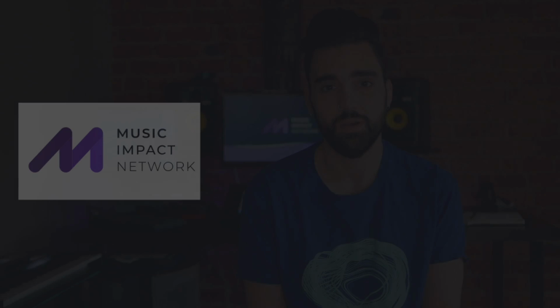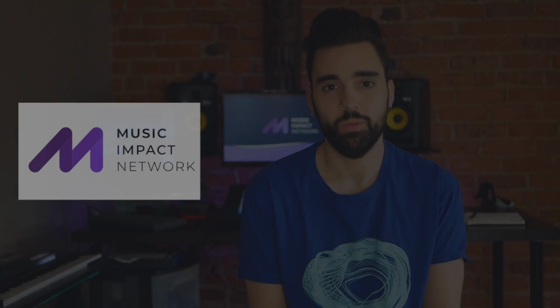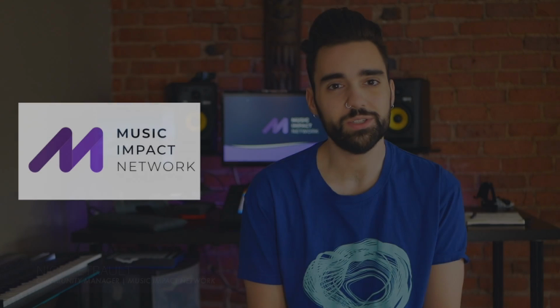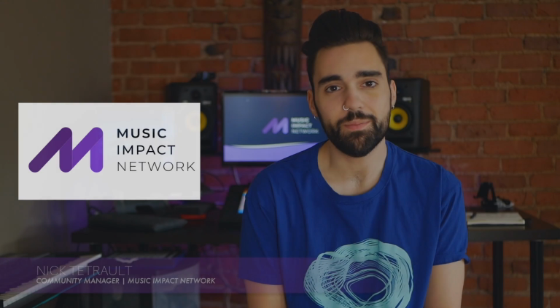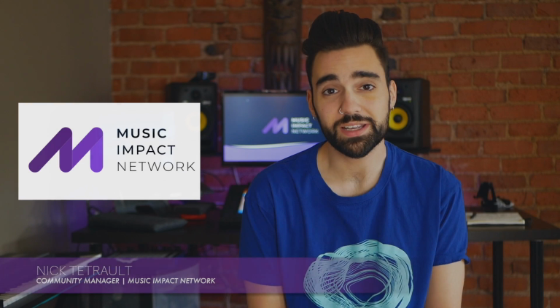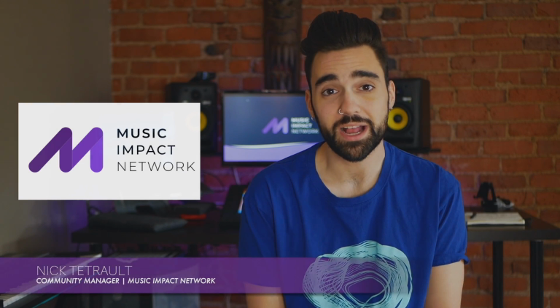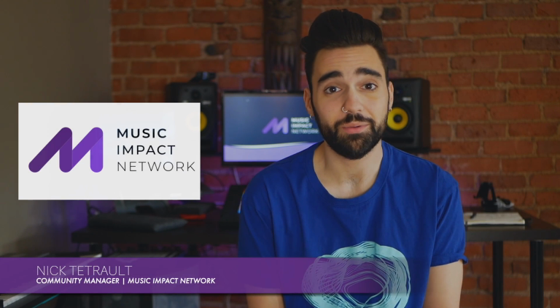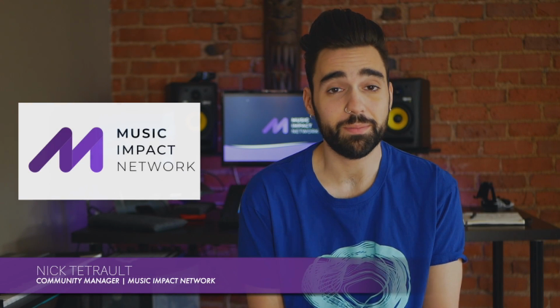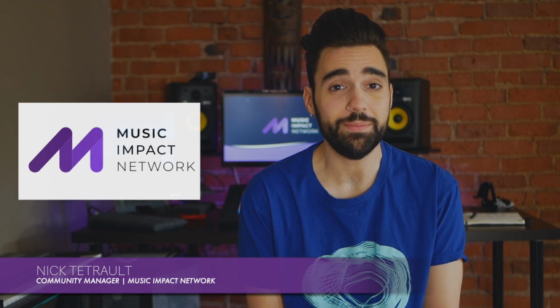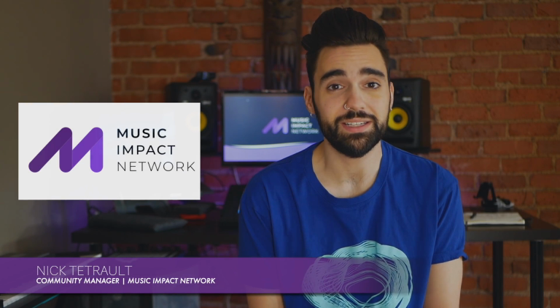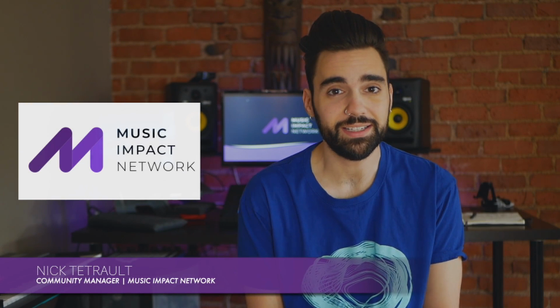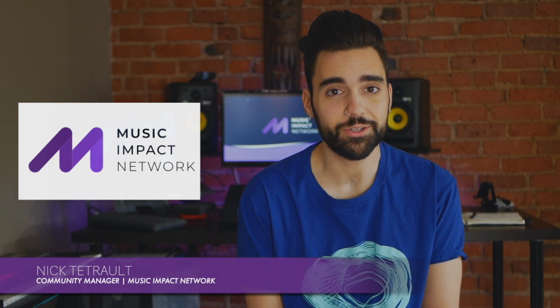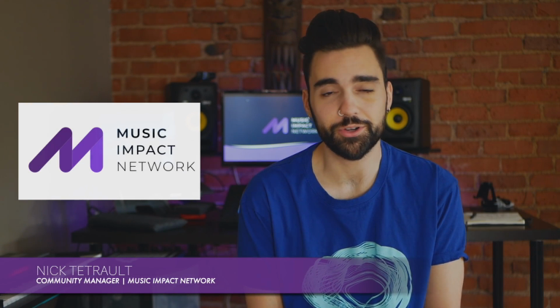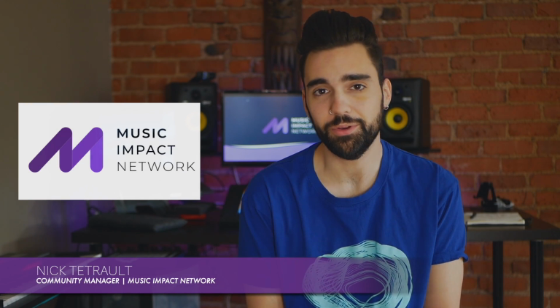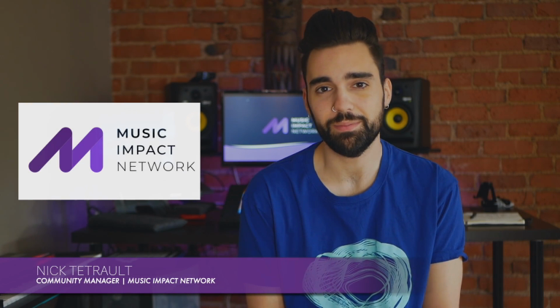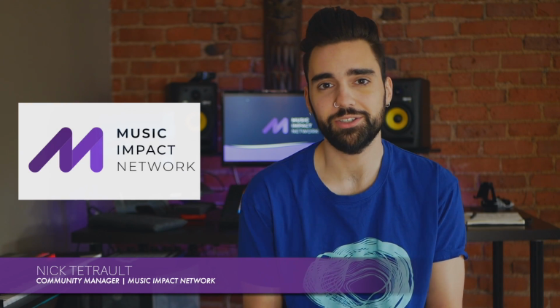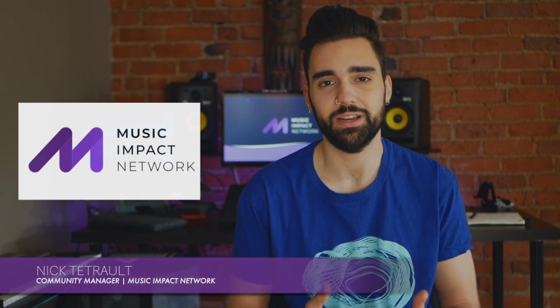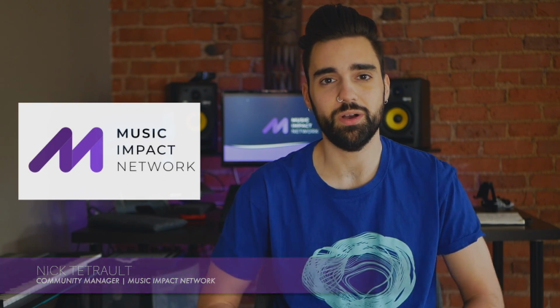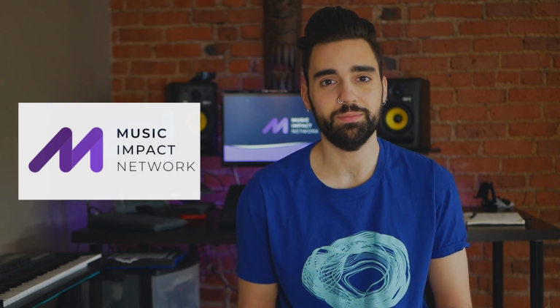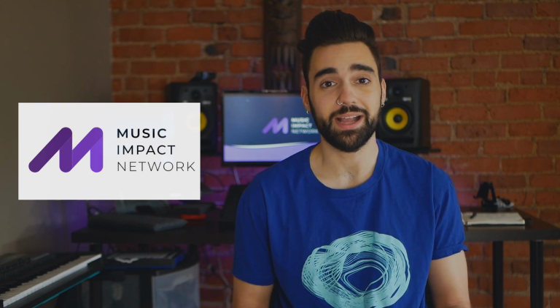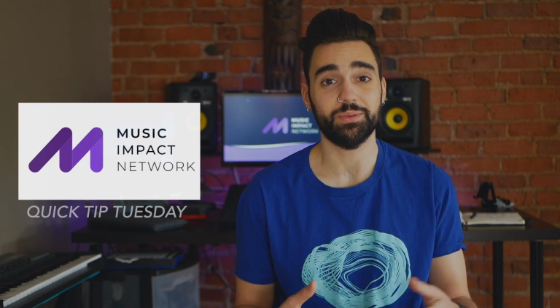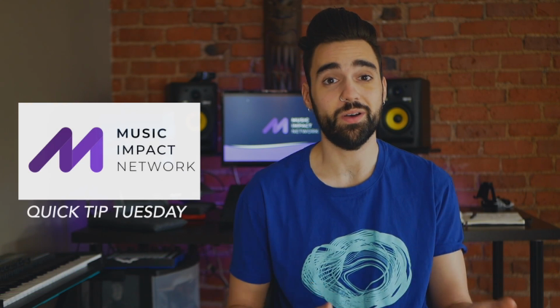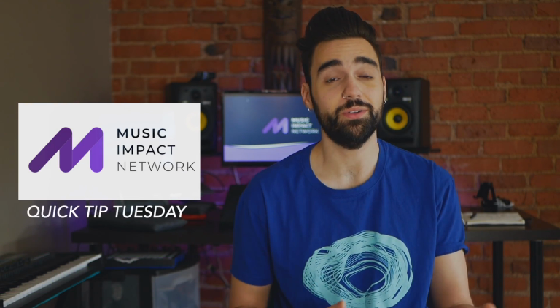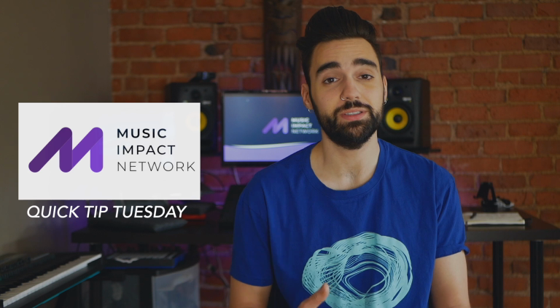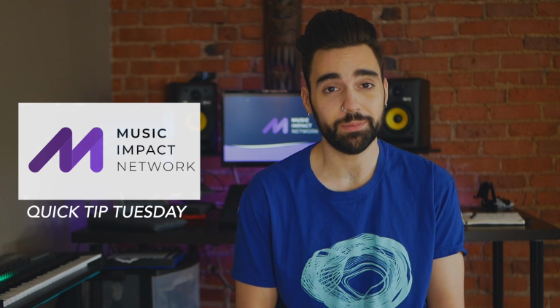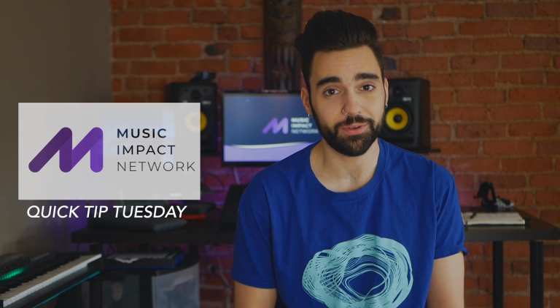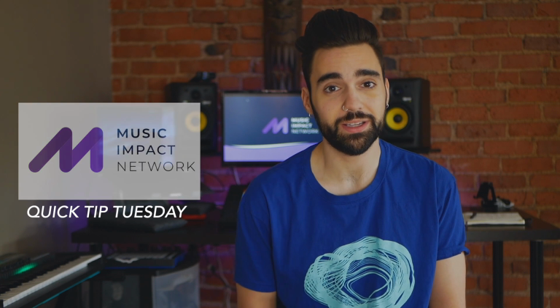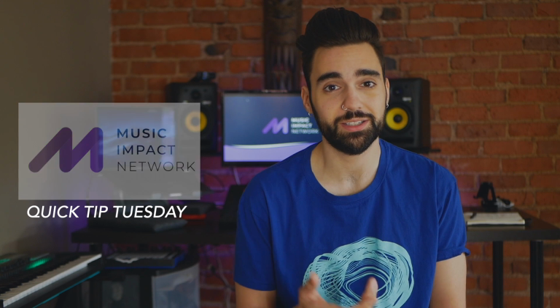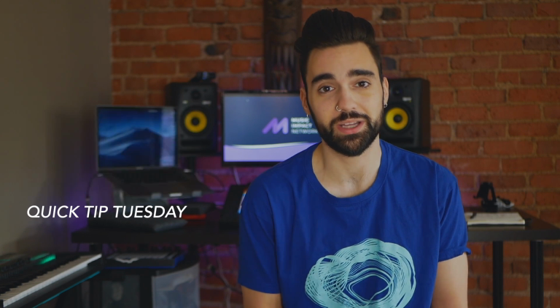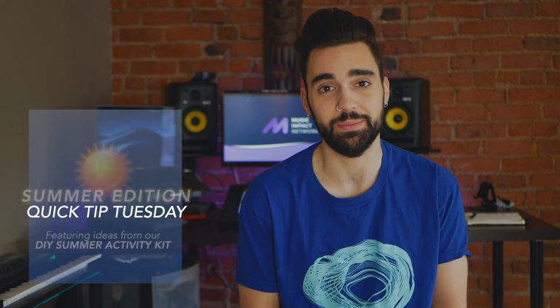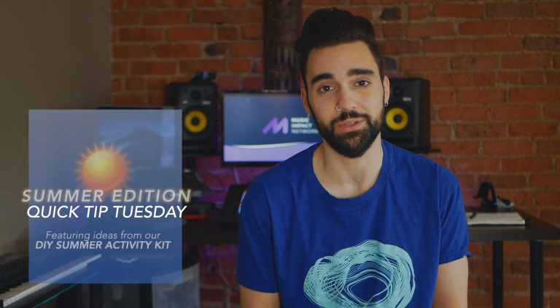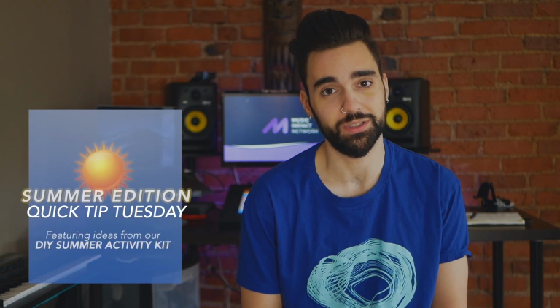What's going on Music Impact Network? My name is Nick Tatro, your community manager, and welcome back to an all new summer focused Quick Tip Tuesday.